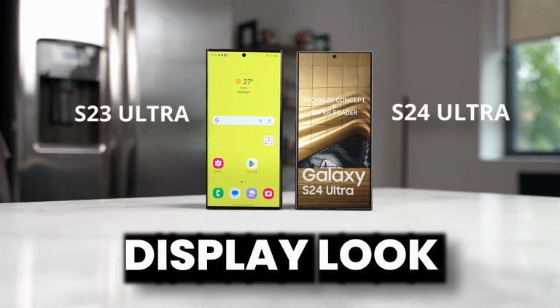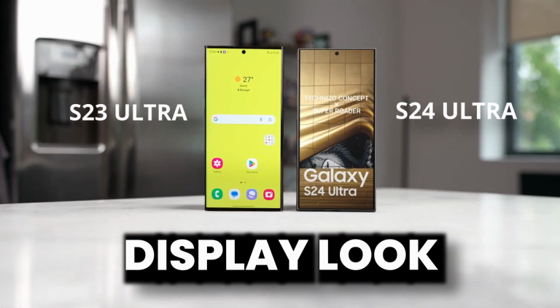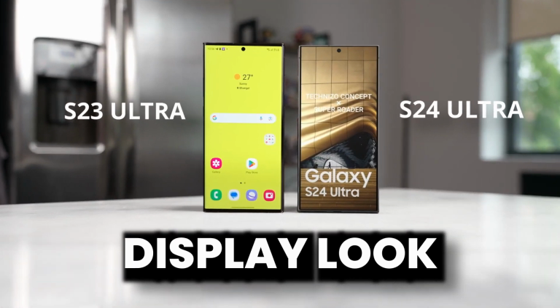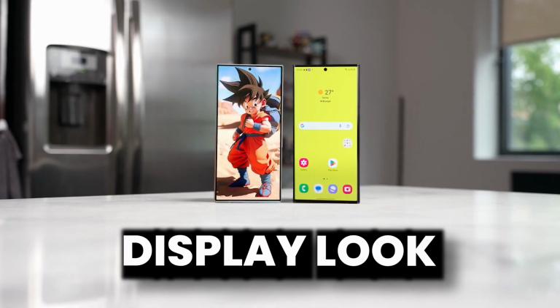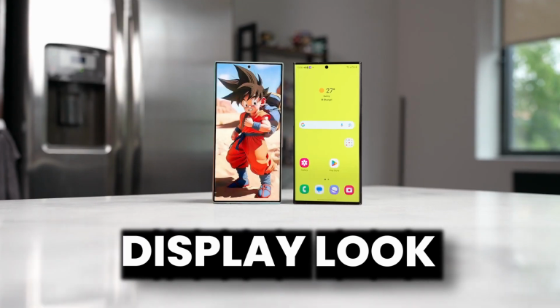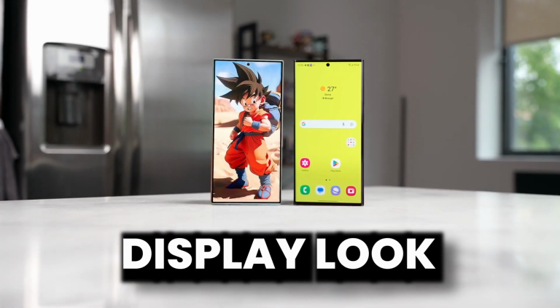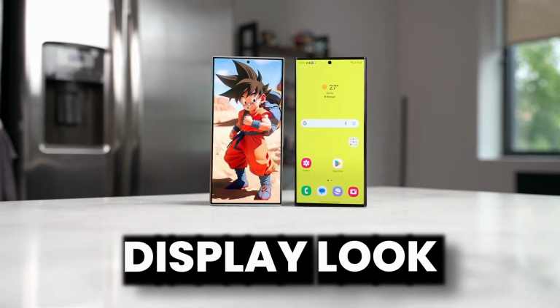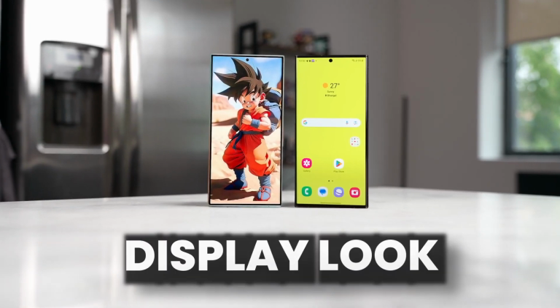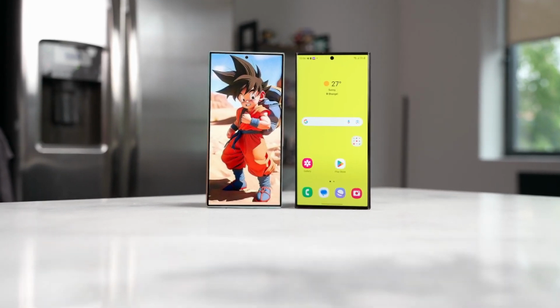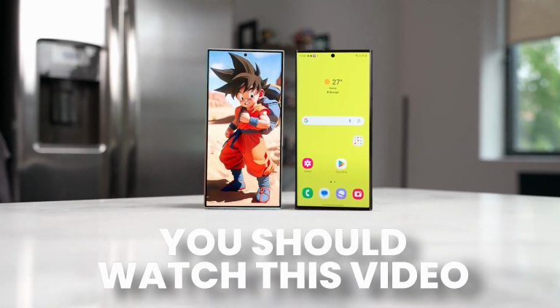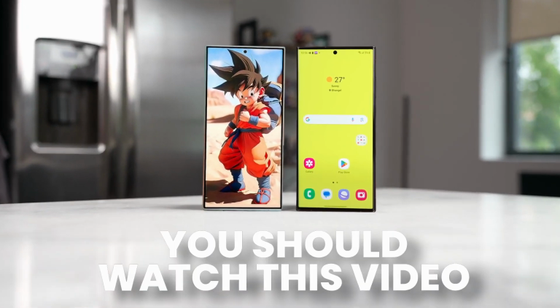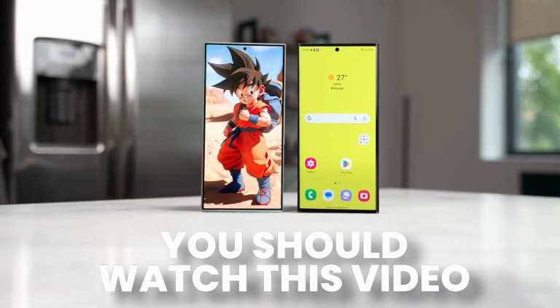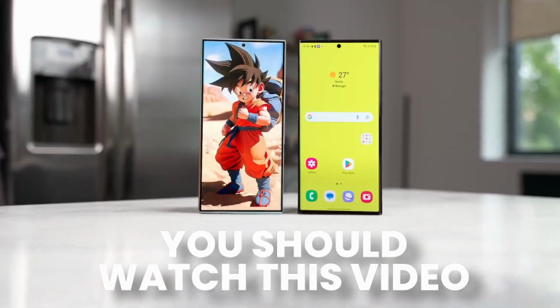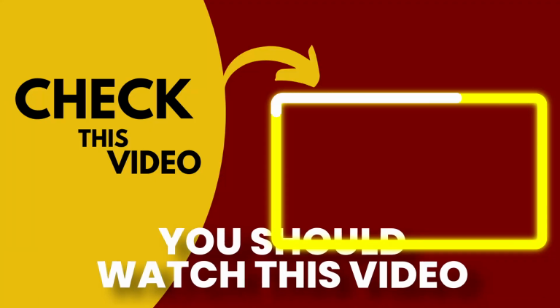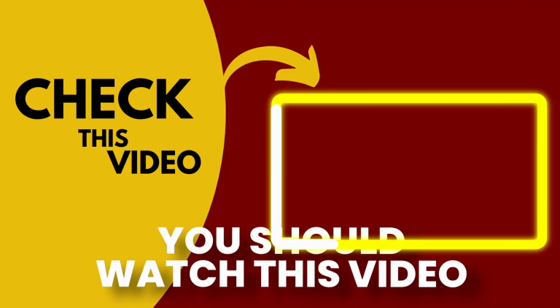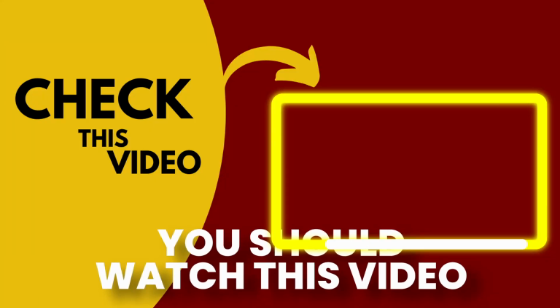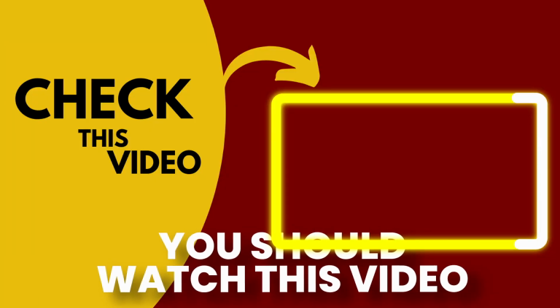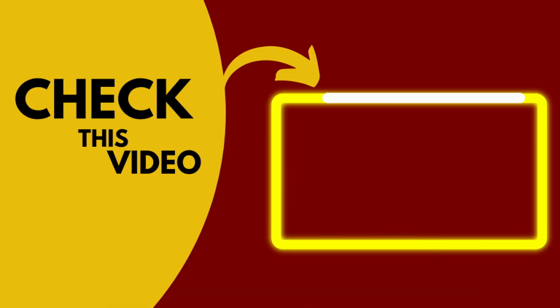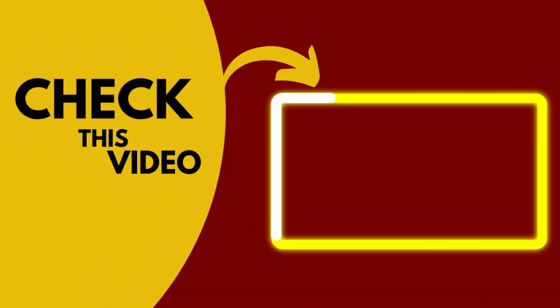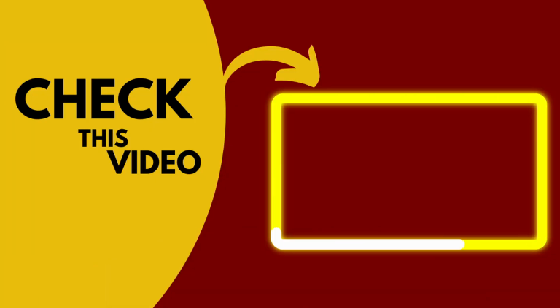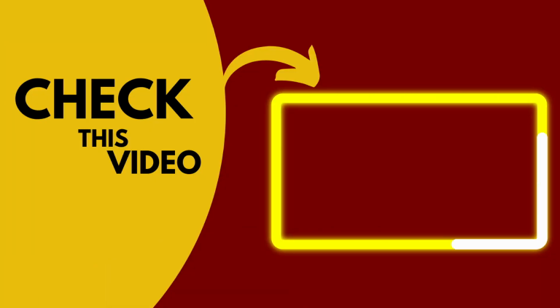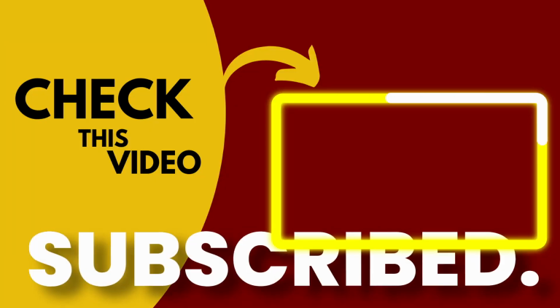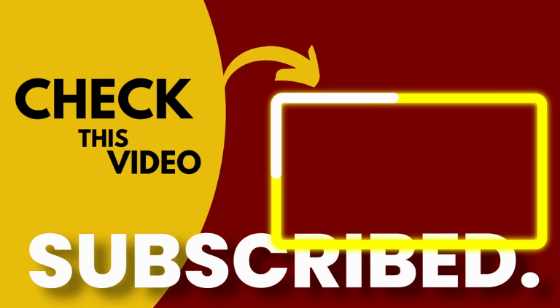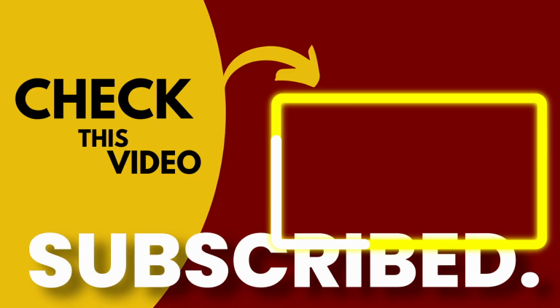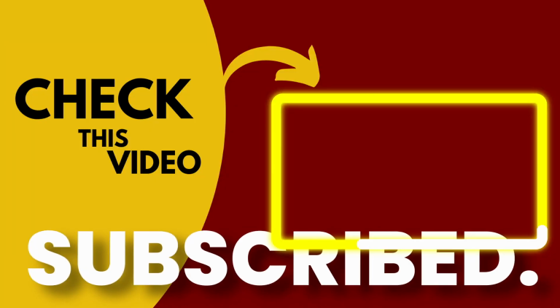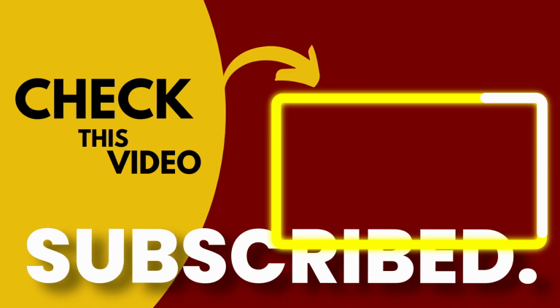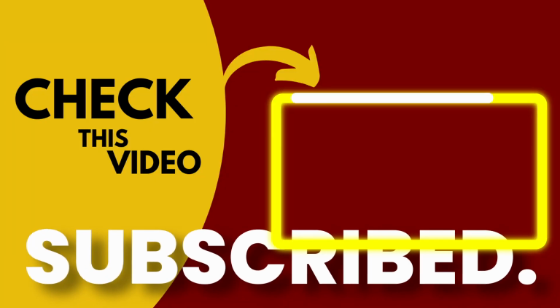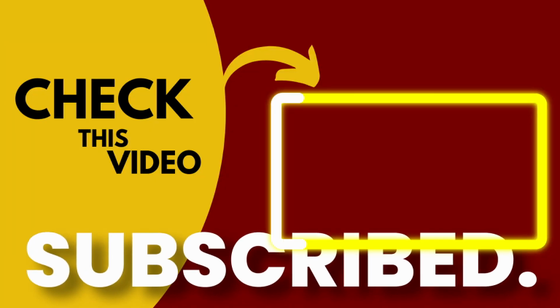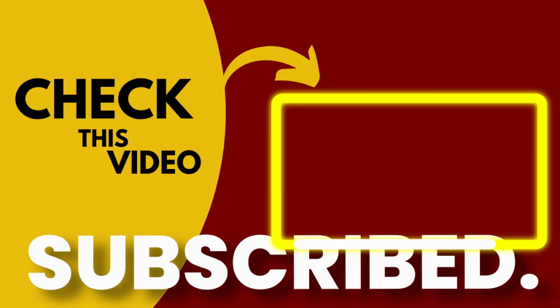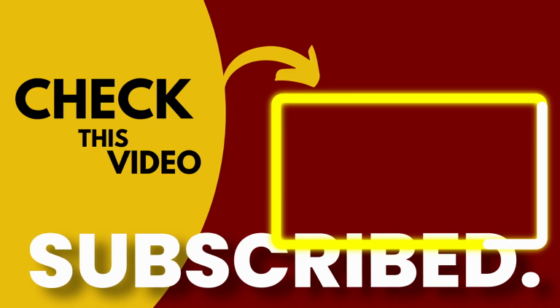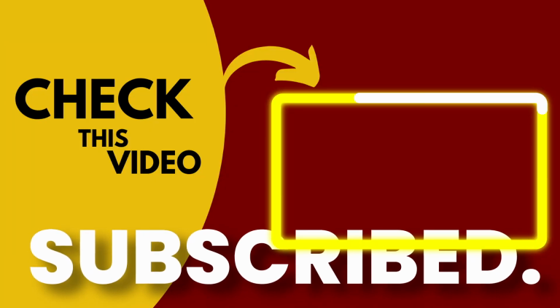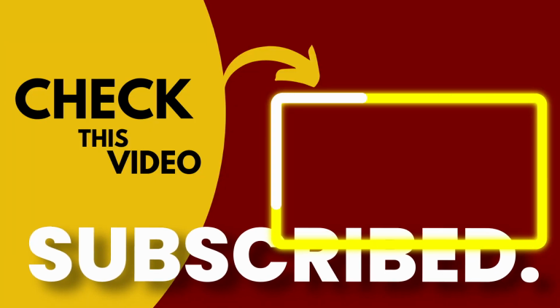If you want to see the detailed display look of the Galaxy S24 Ultra, then you should watch this video. I hope you guys are subscribed — I'll see you next time. Peace out.